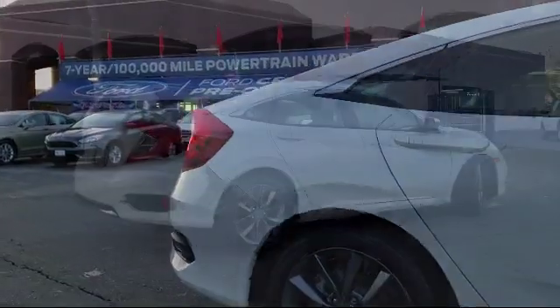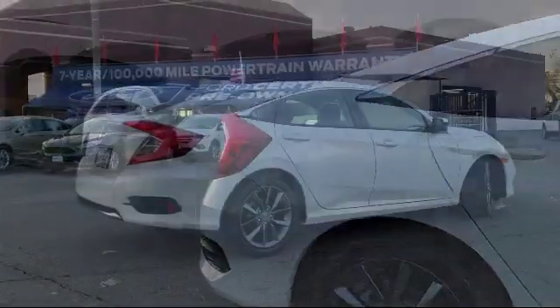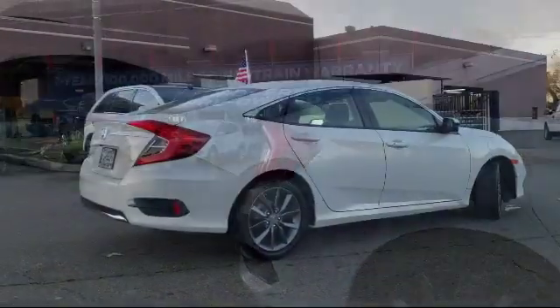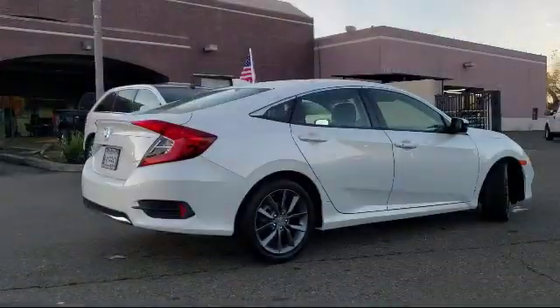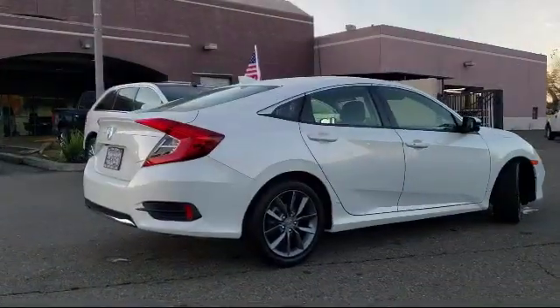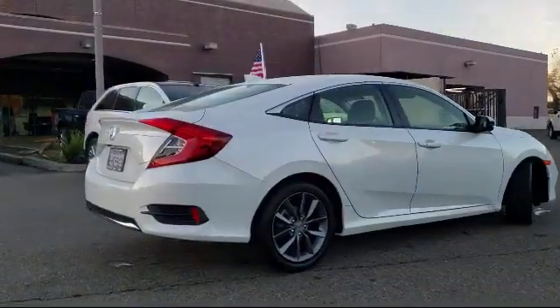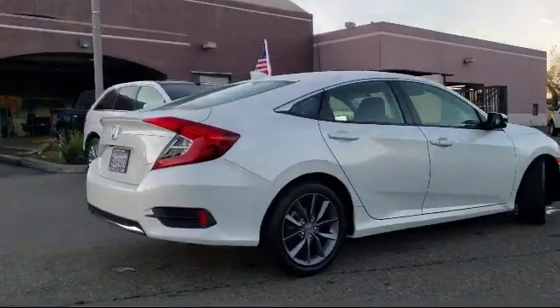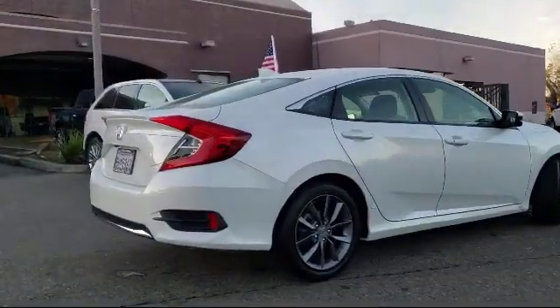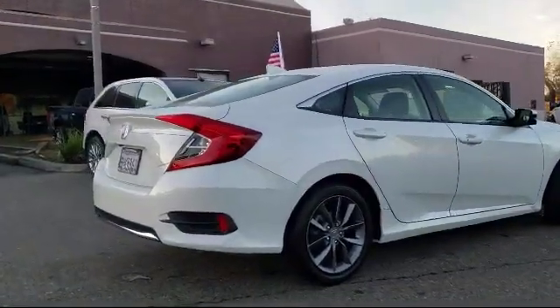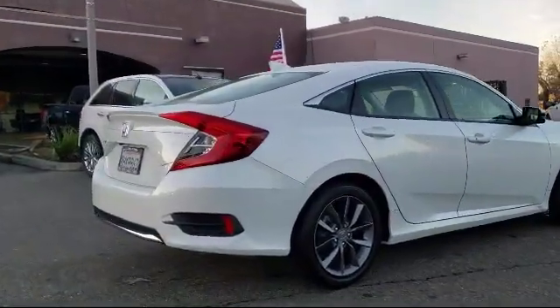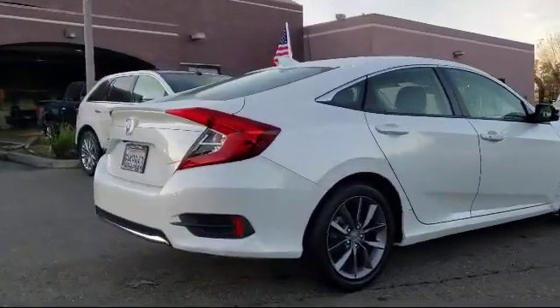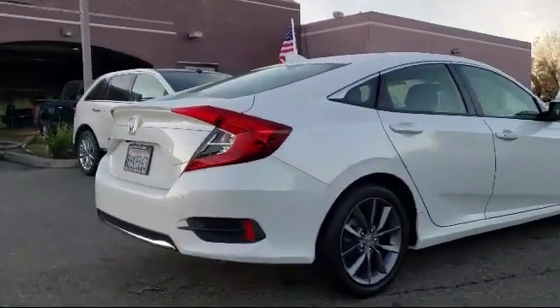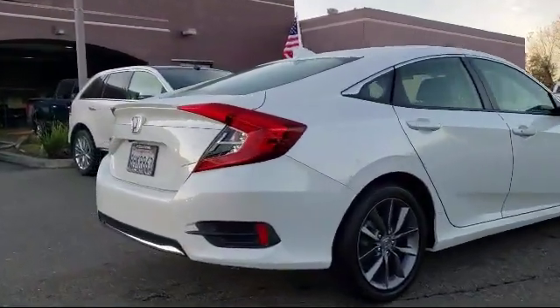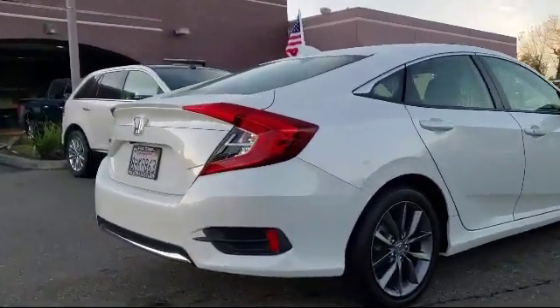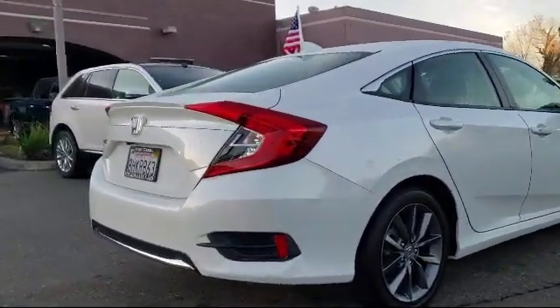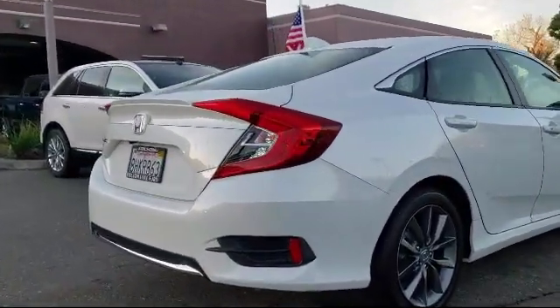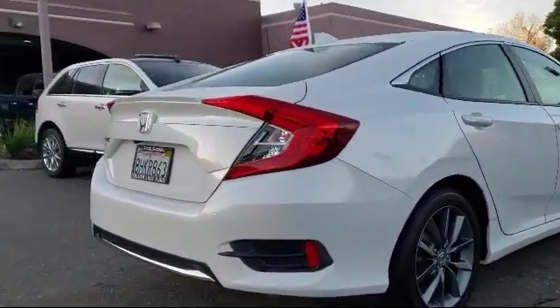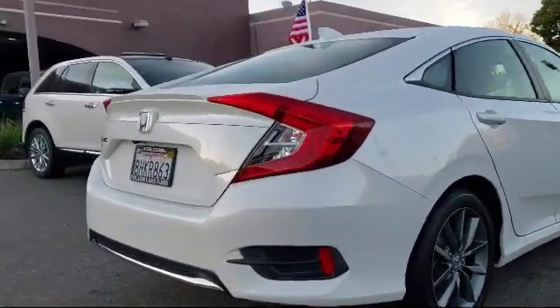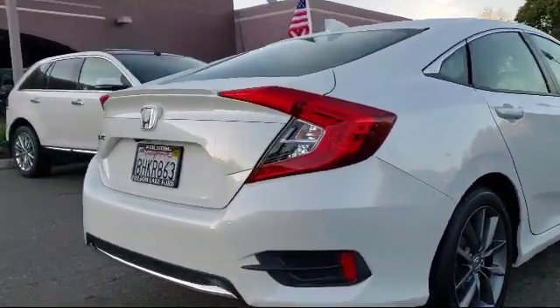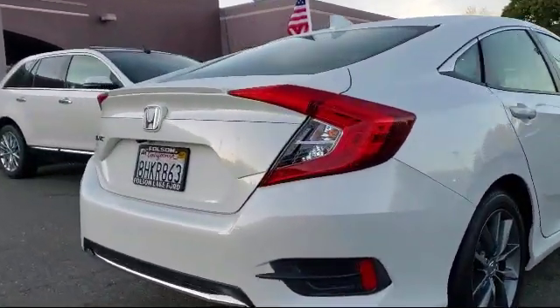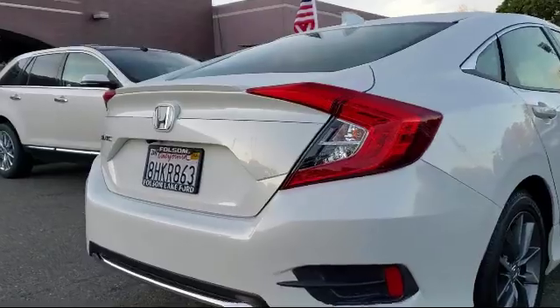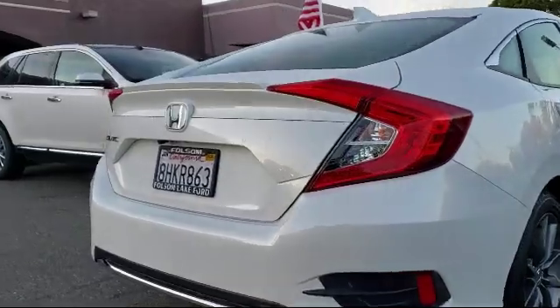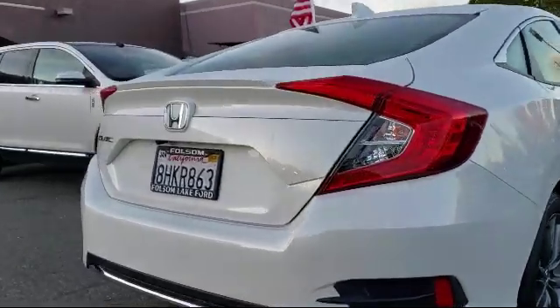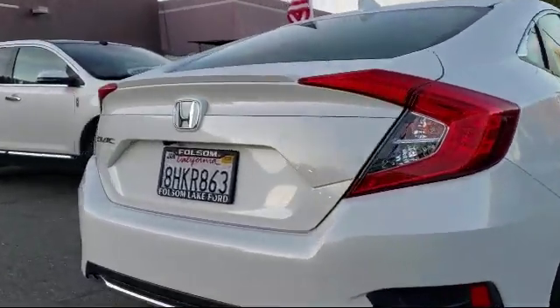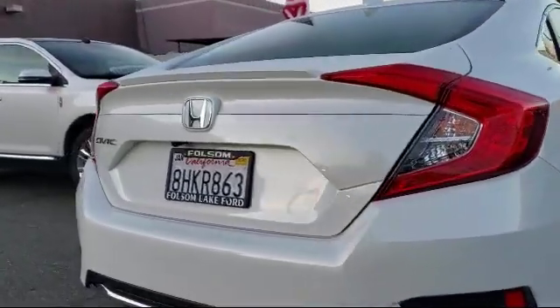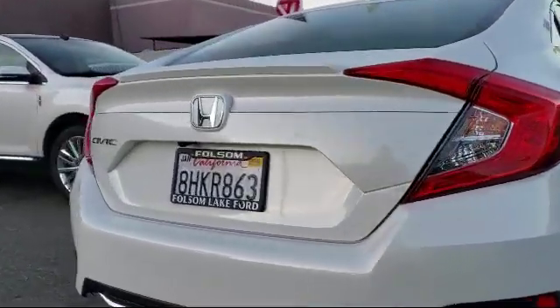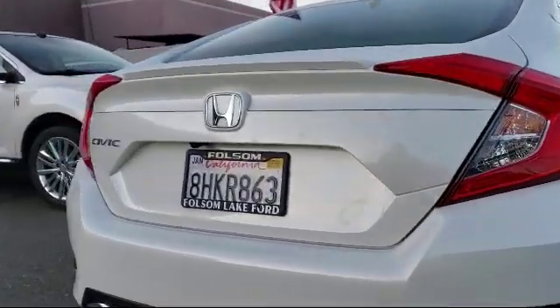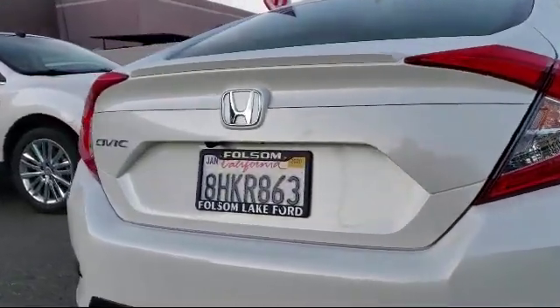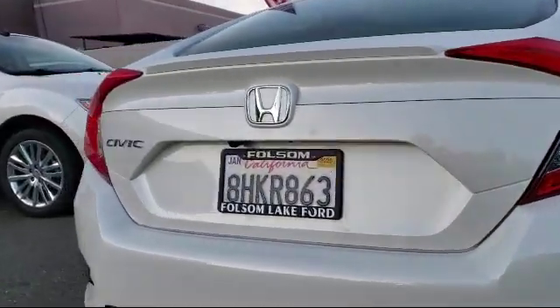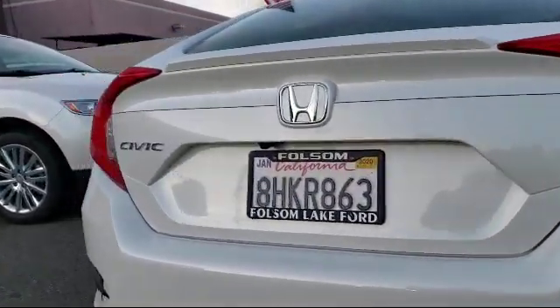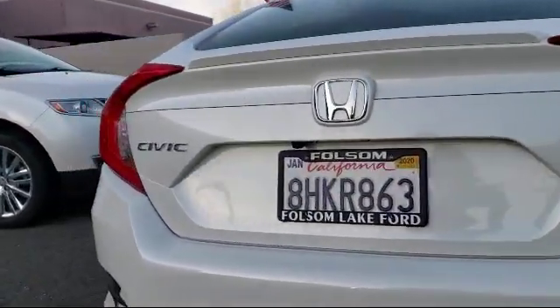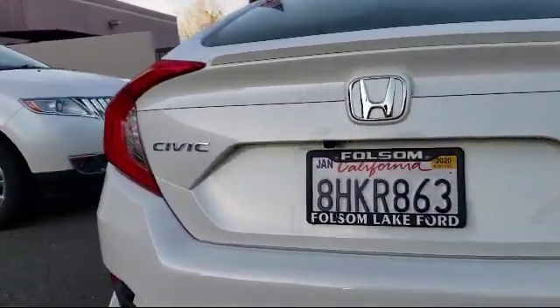tire pressure monitoring system, air conditioning, eight-speaker audio system, and has less than 10,000 miles on the odometer.